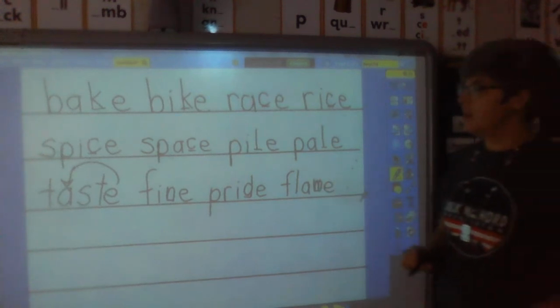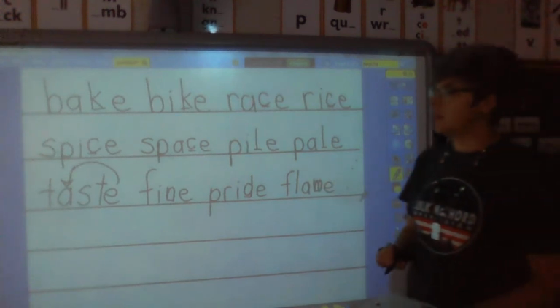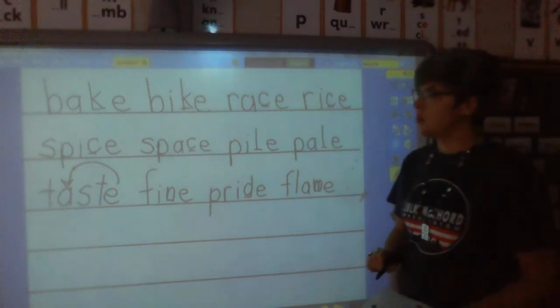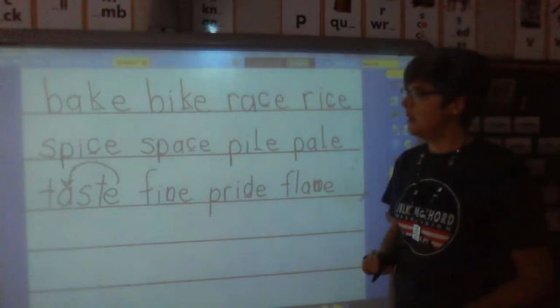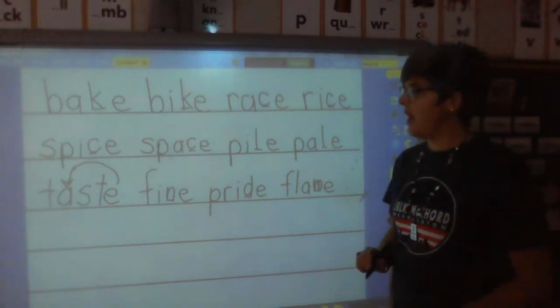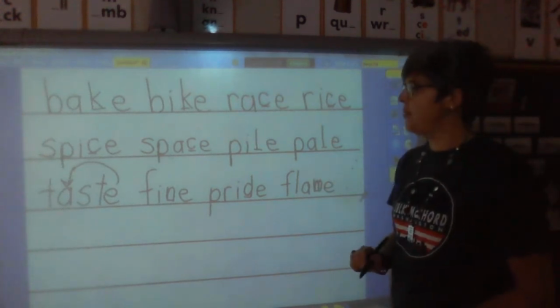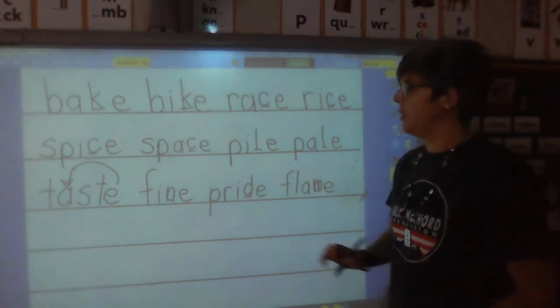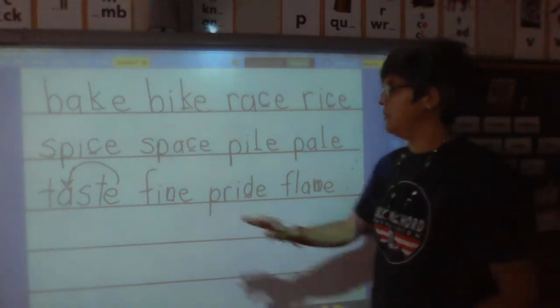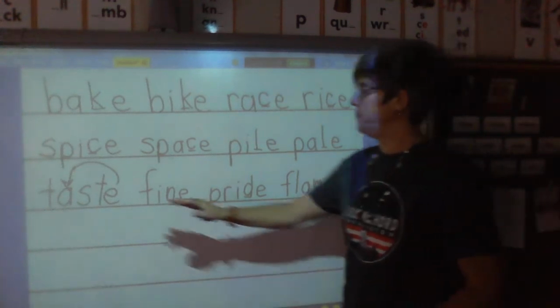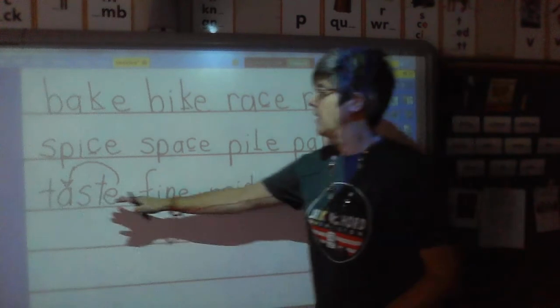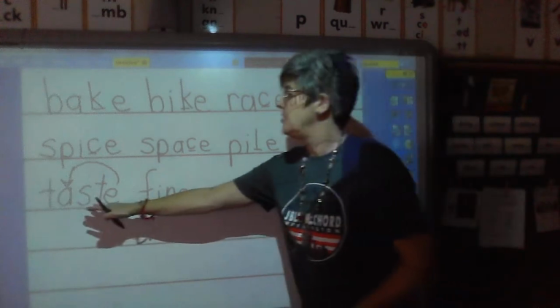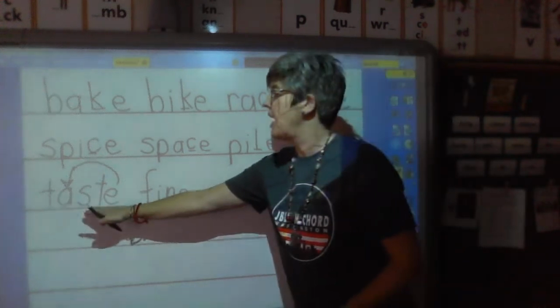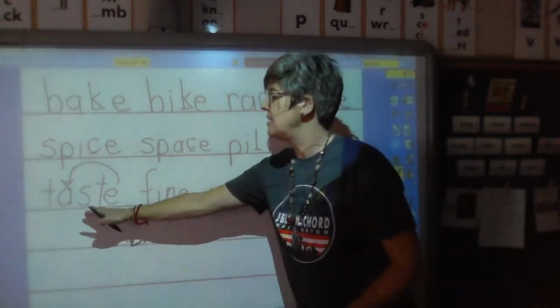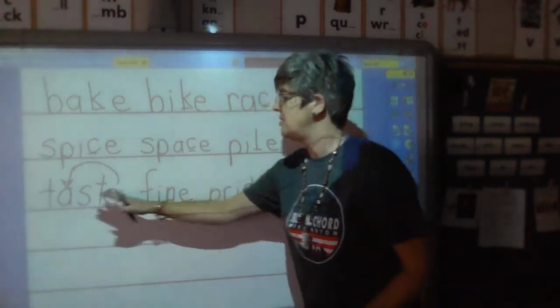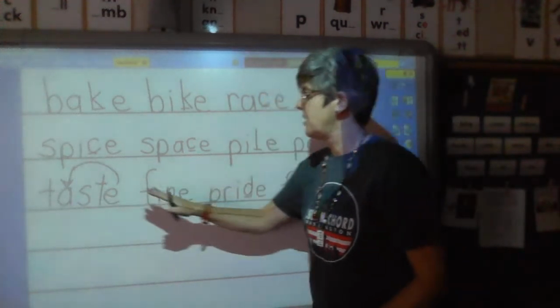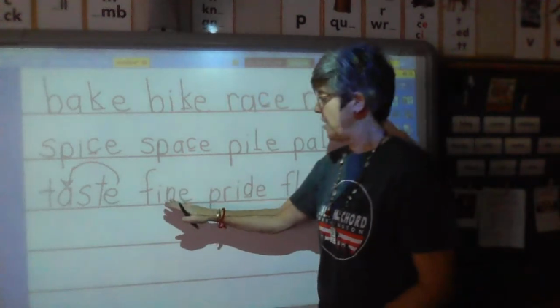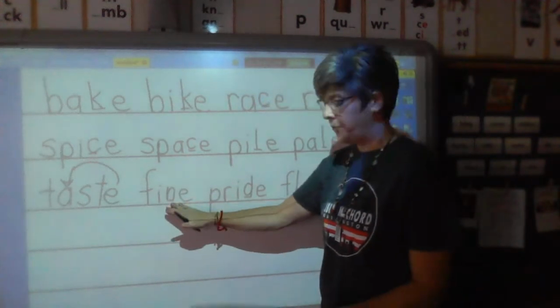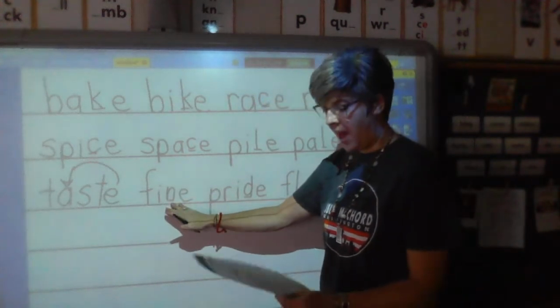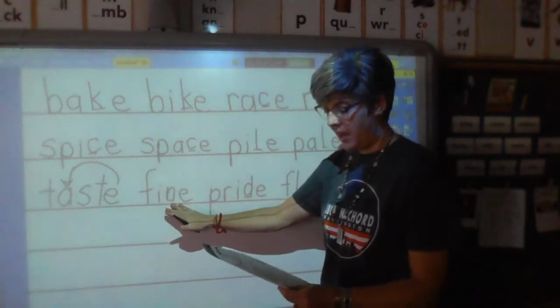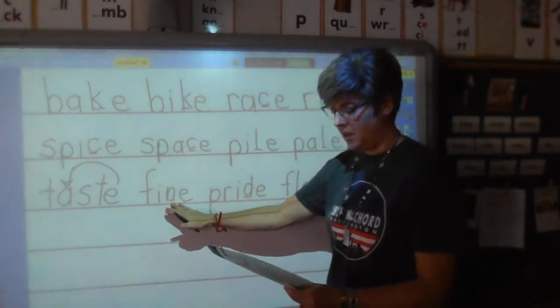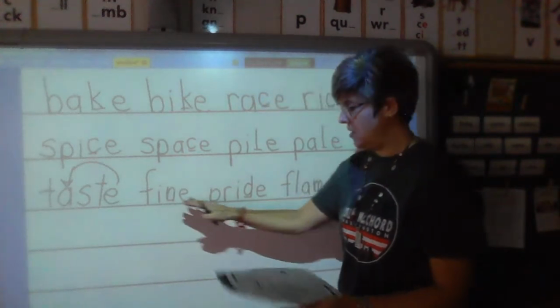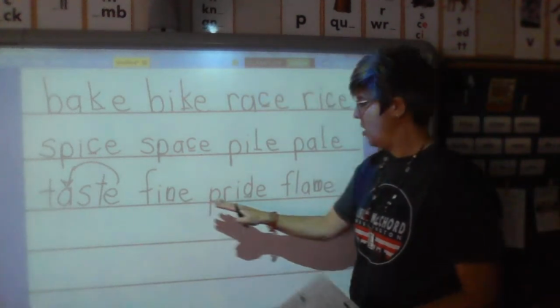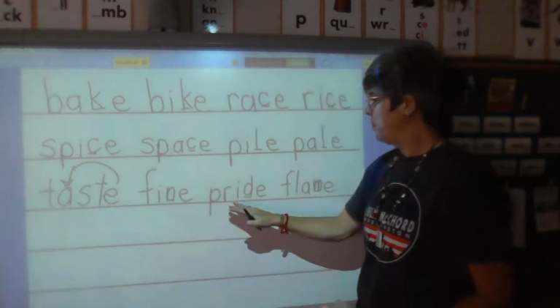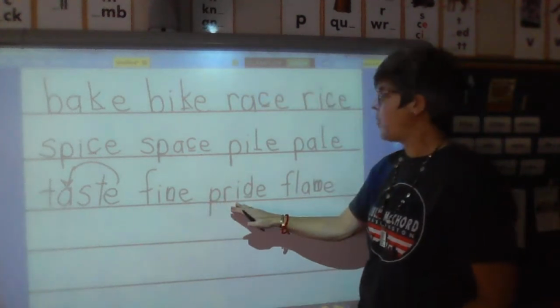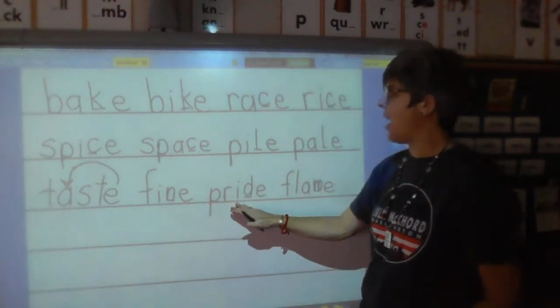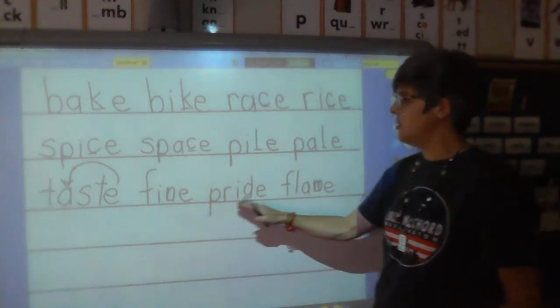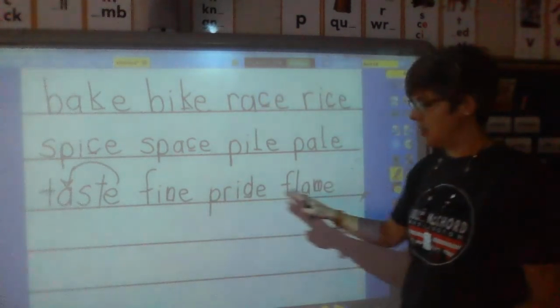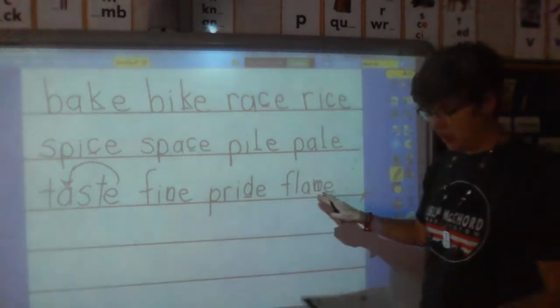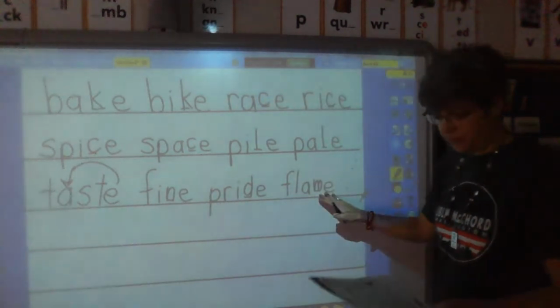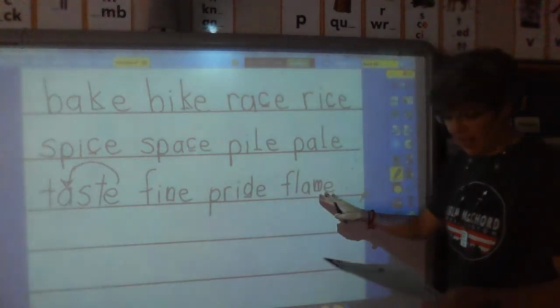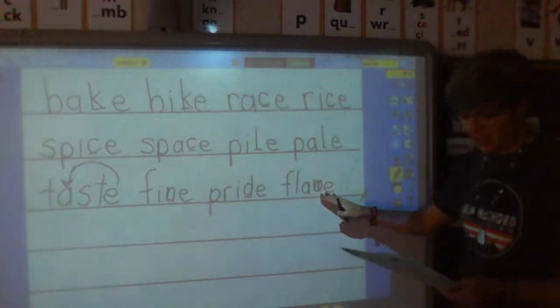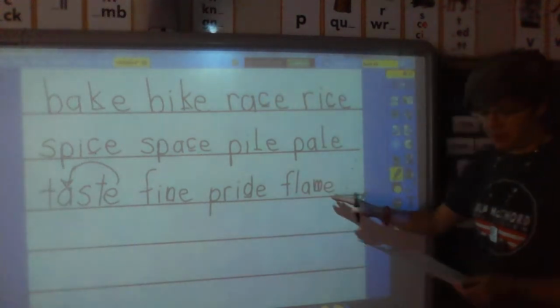Let's read line three: taste, fine, pride, flame.